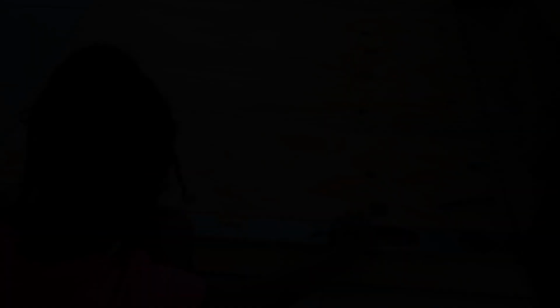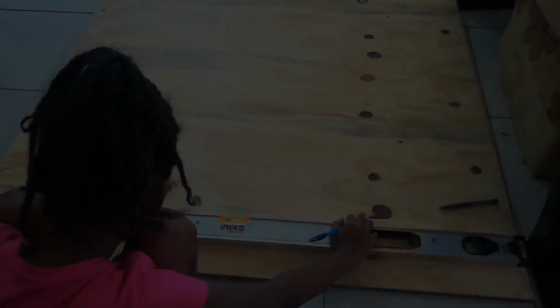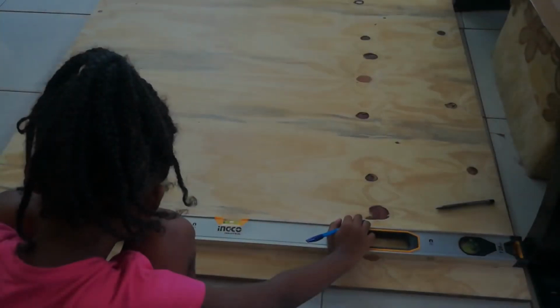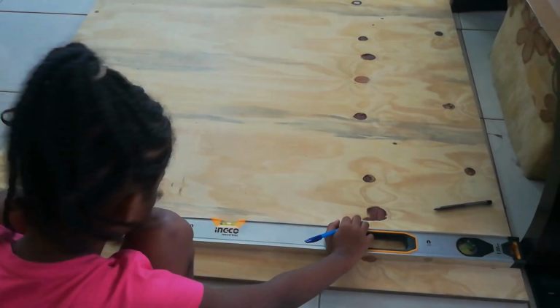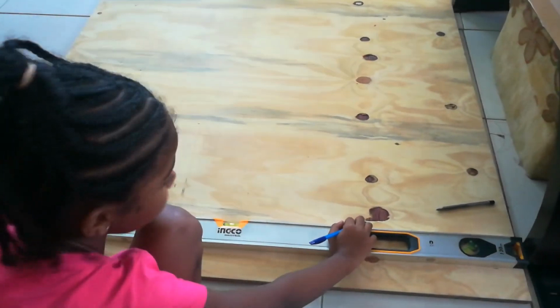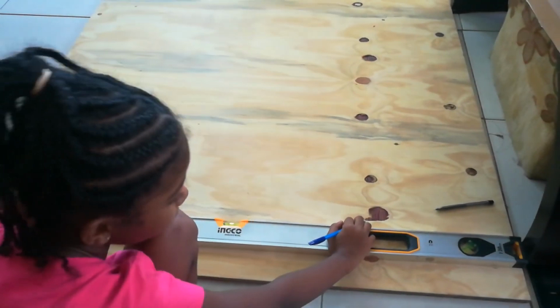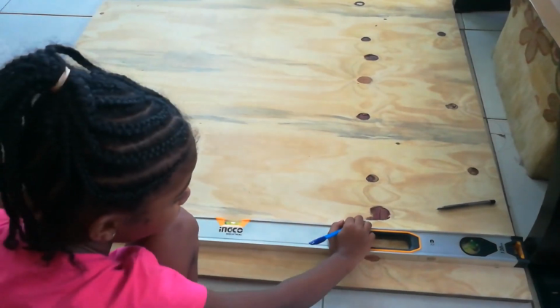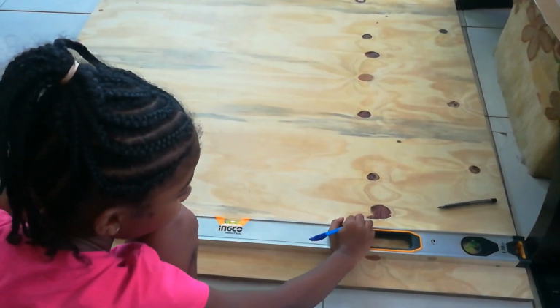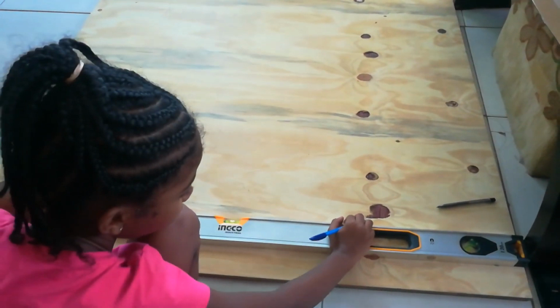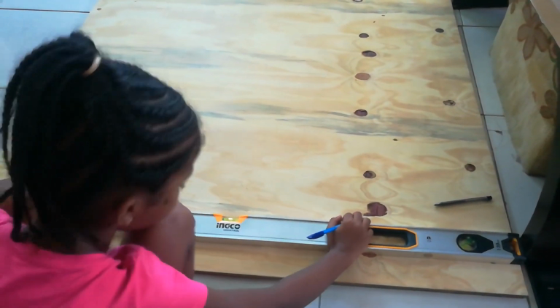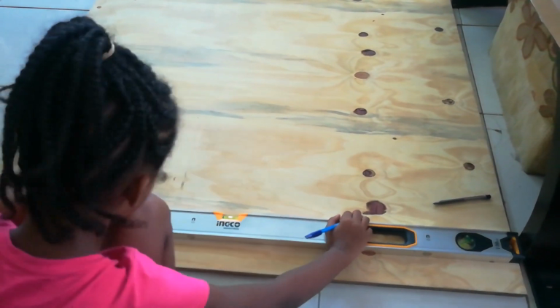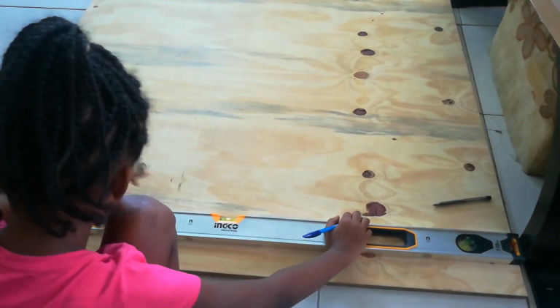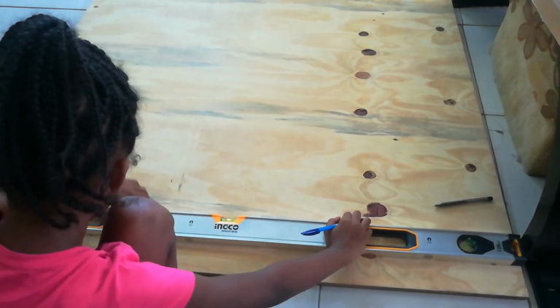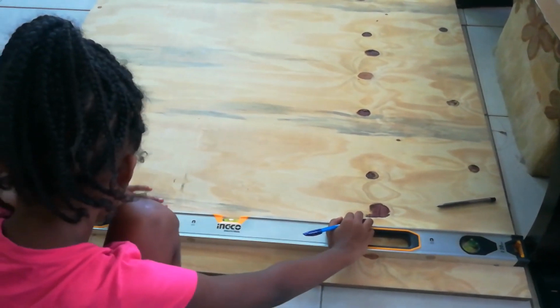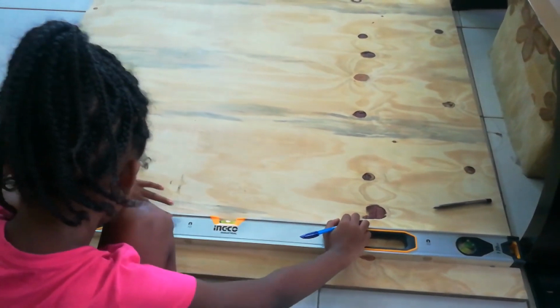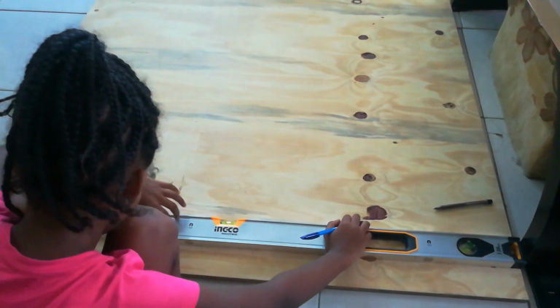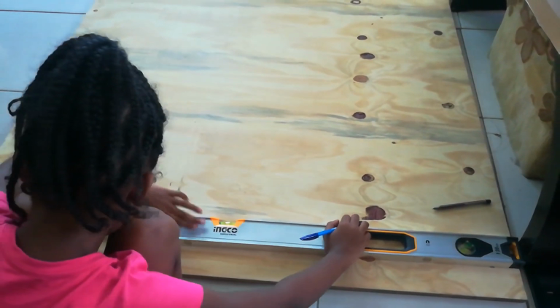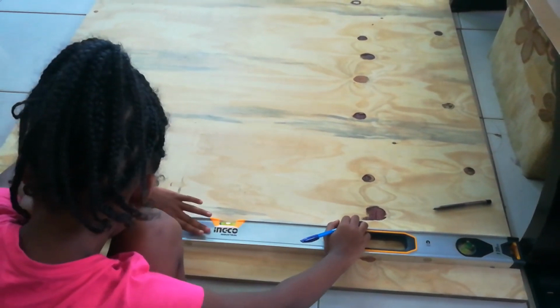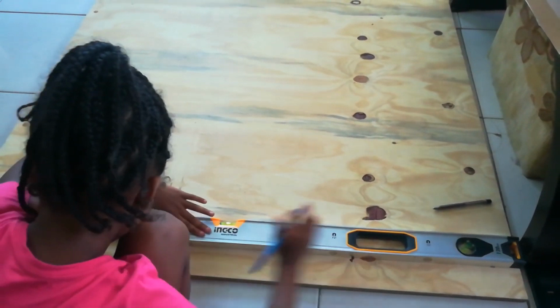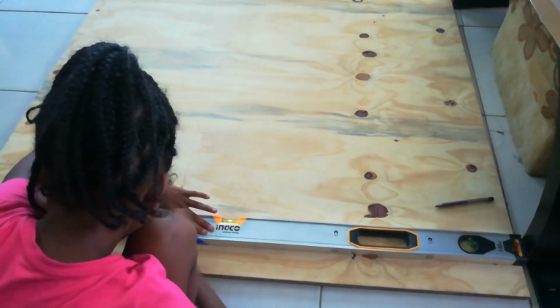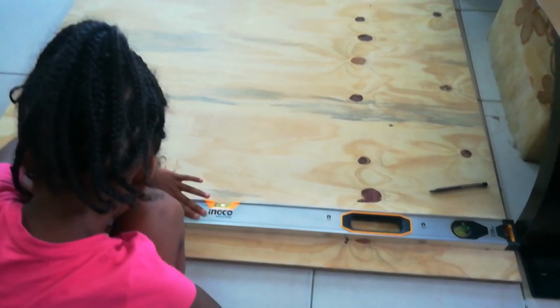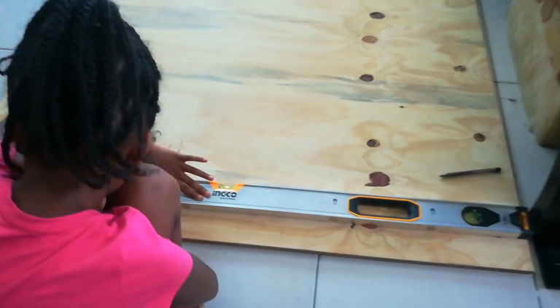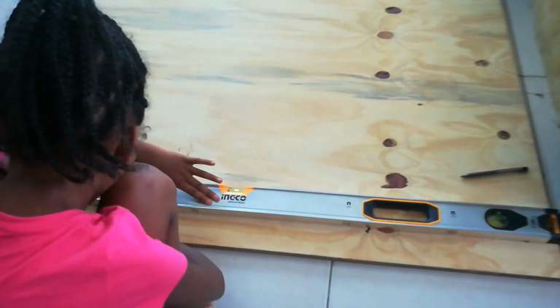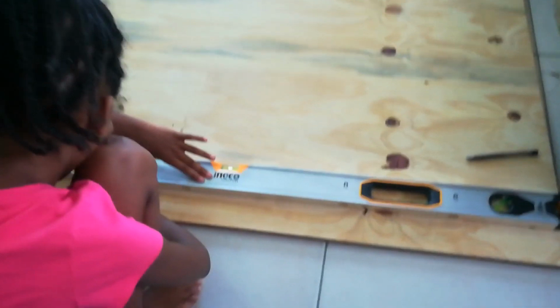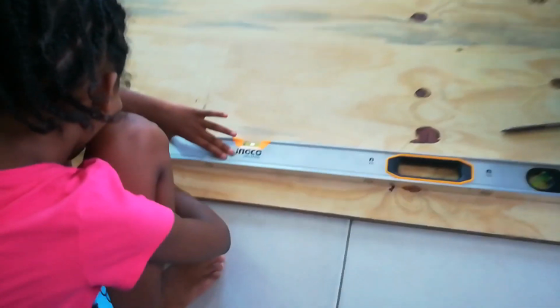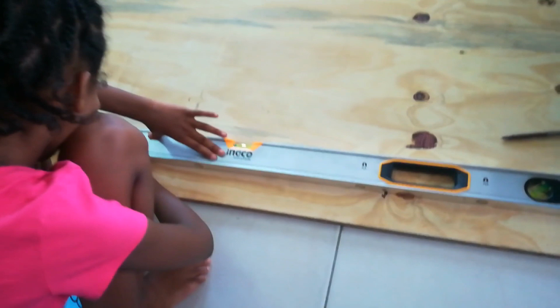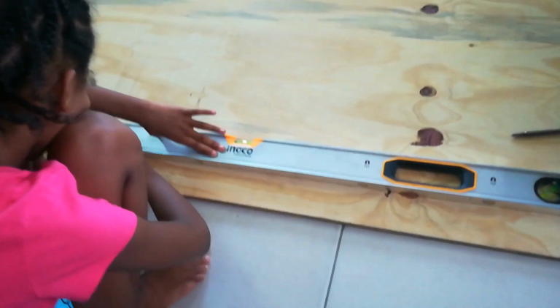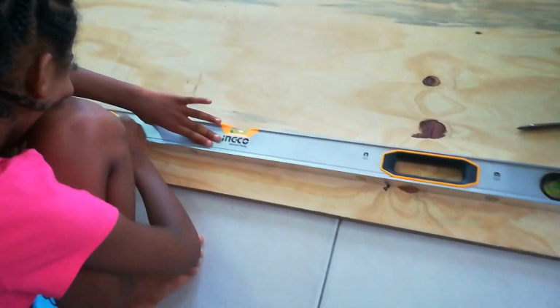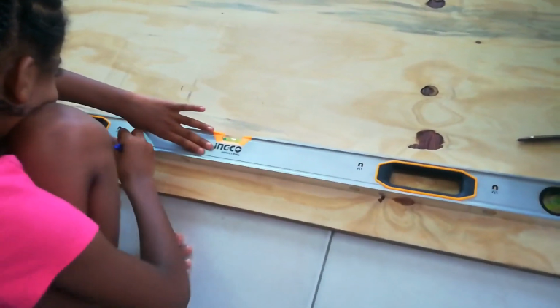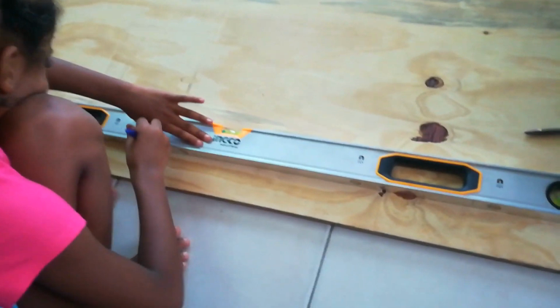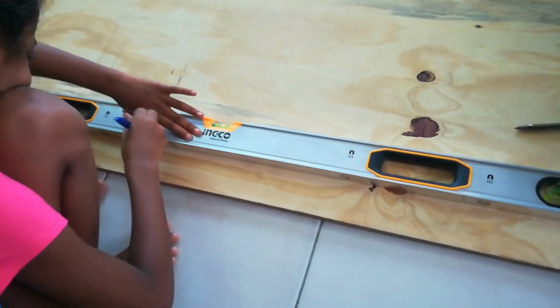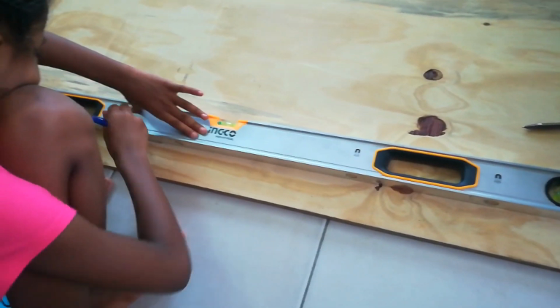Welcome to Bare Basics Woodworking. Today I will show you how to make a foldable chair using a single piece of plywood.